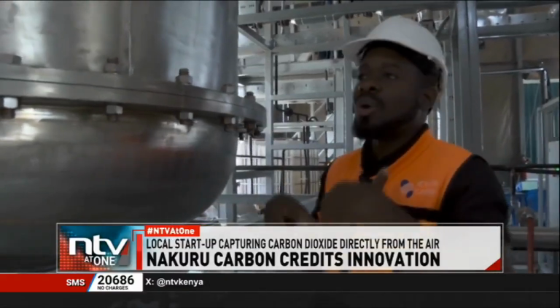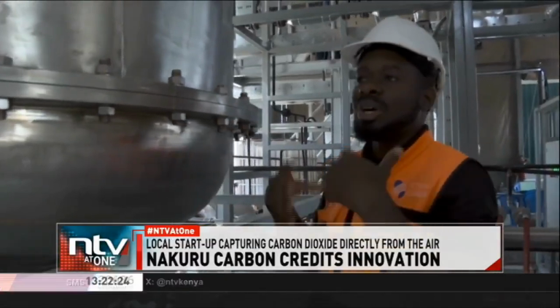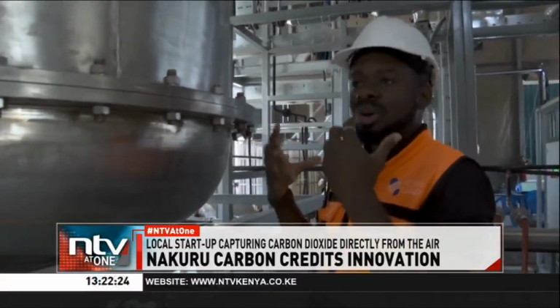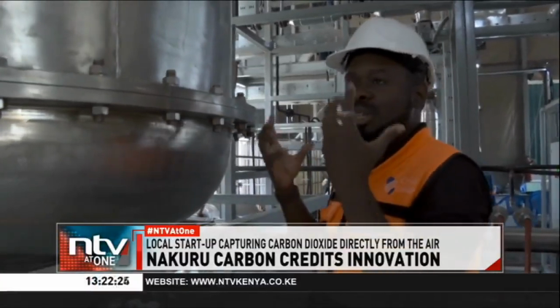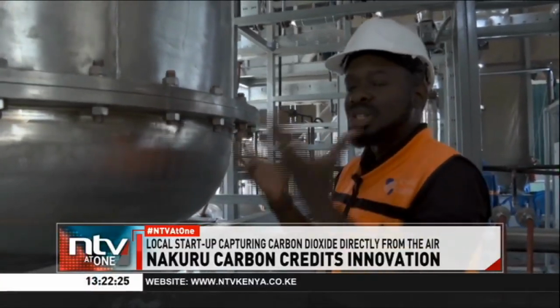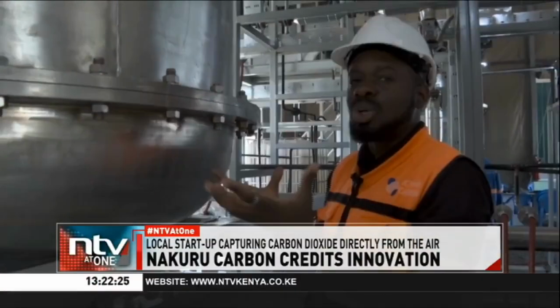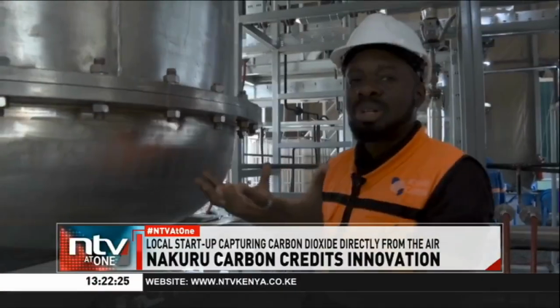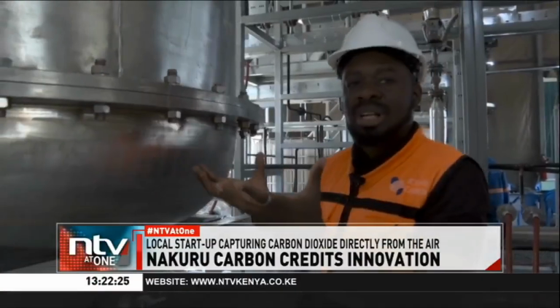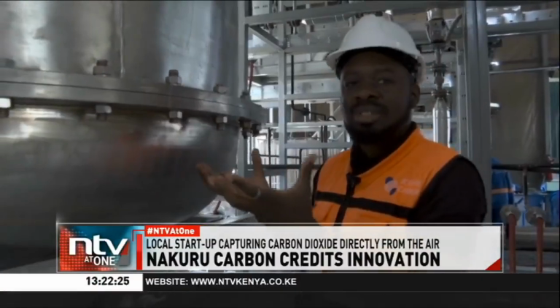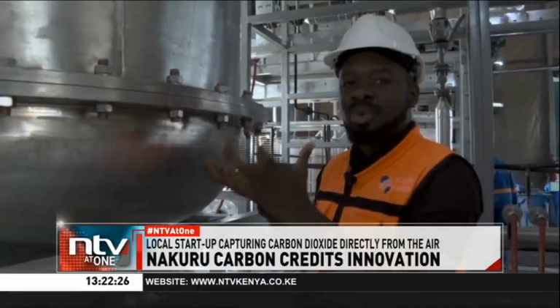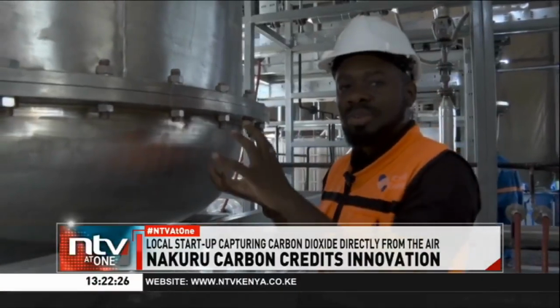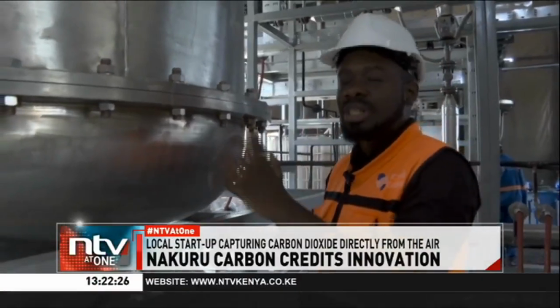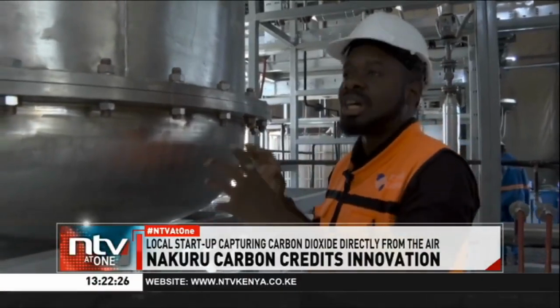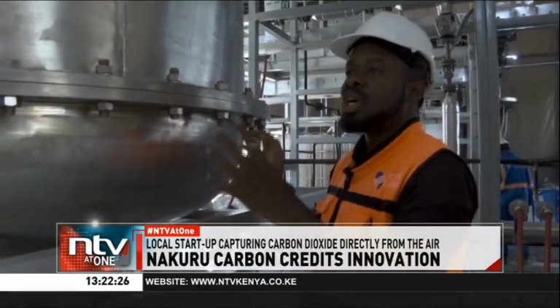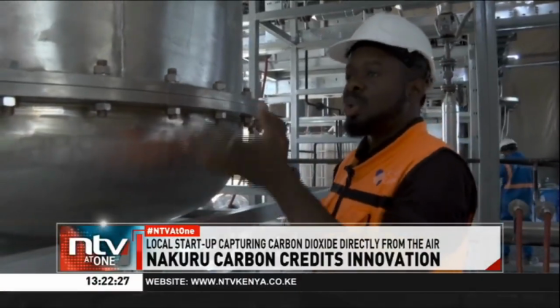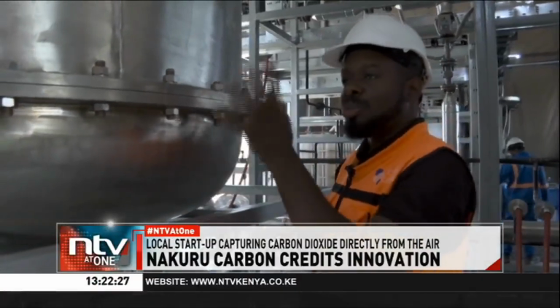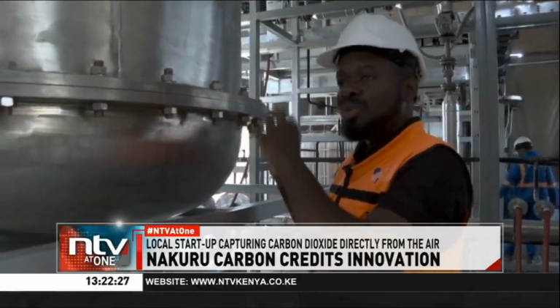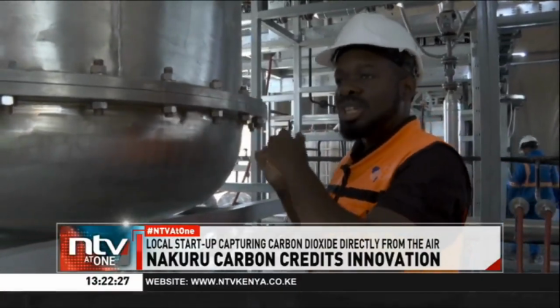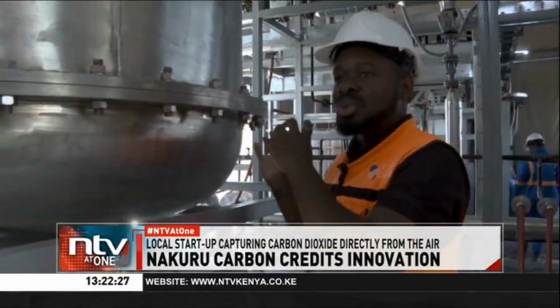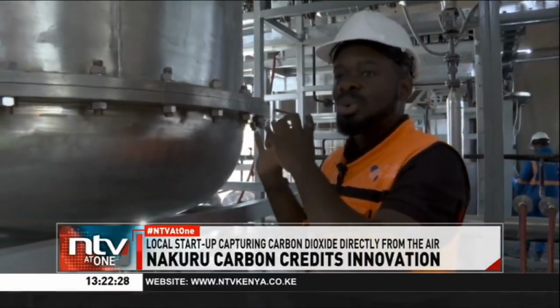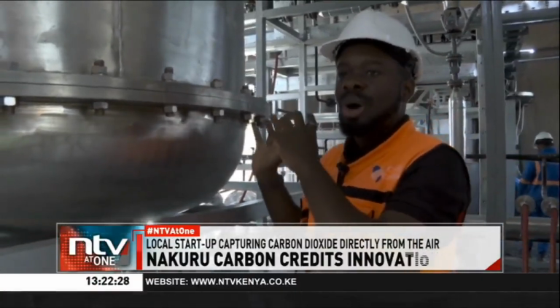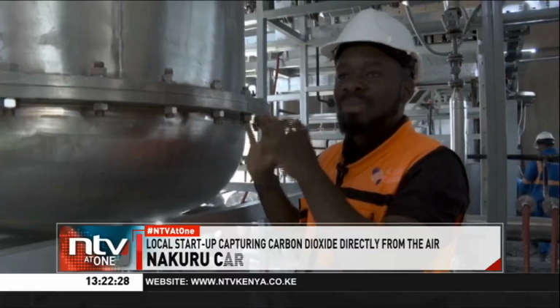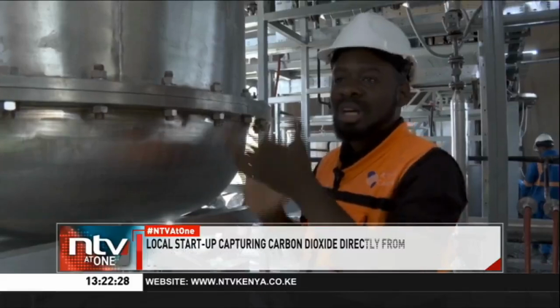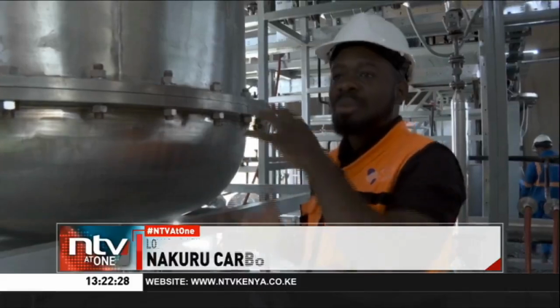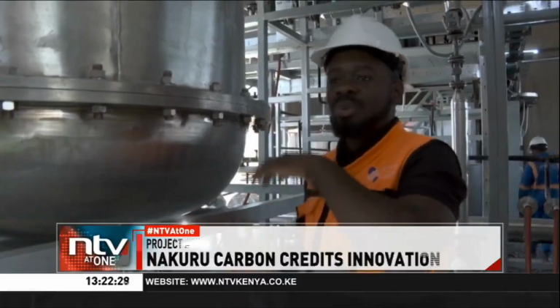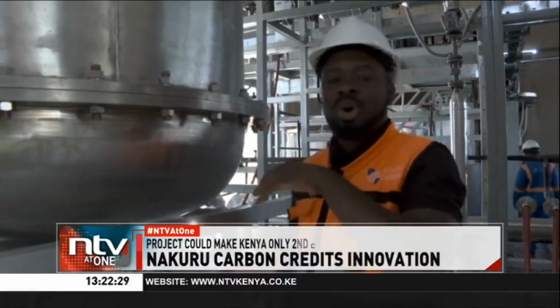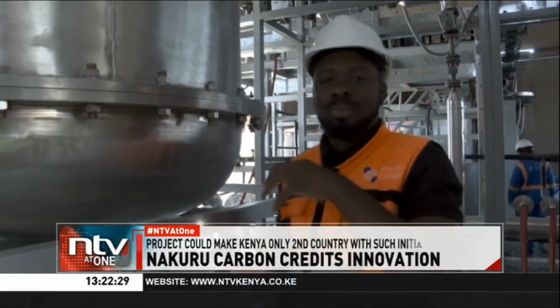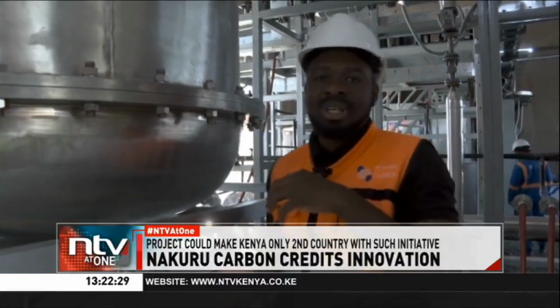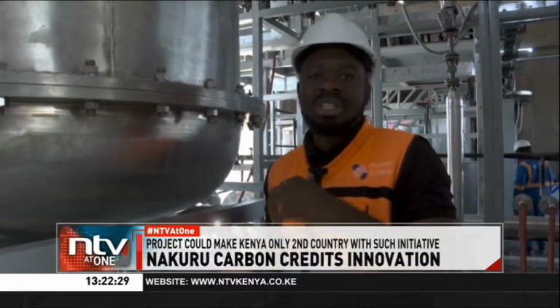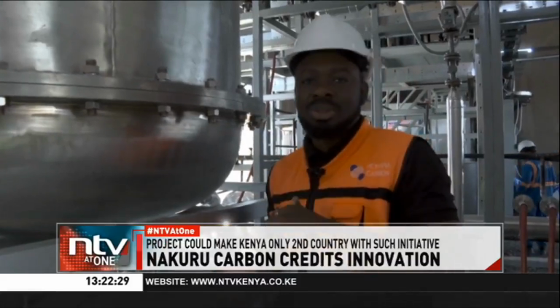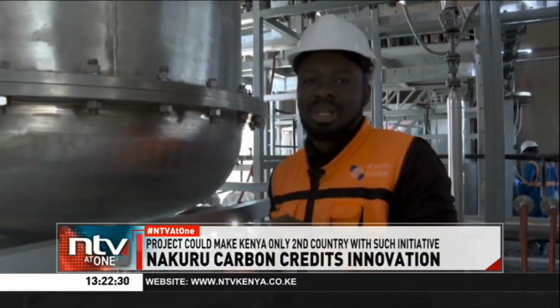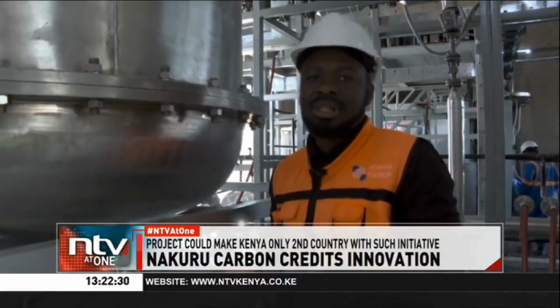Once all the CO2 has been released from the filter, we move it into a buffer tank before compressing it into cylinders.